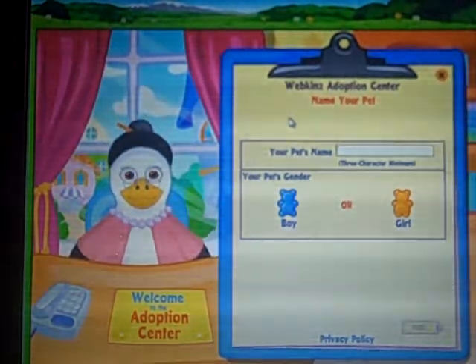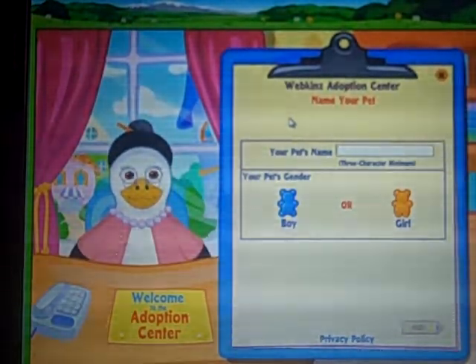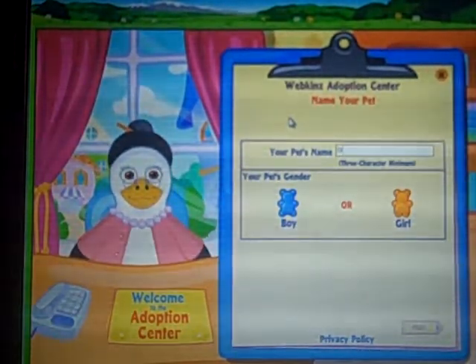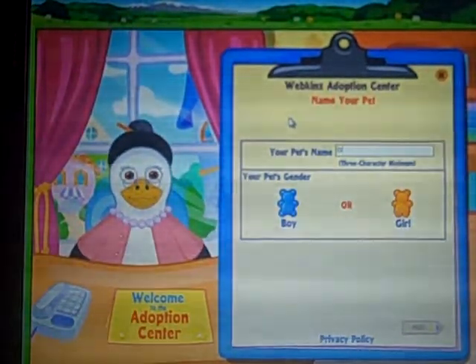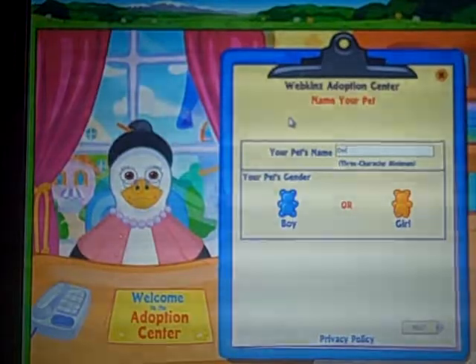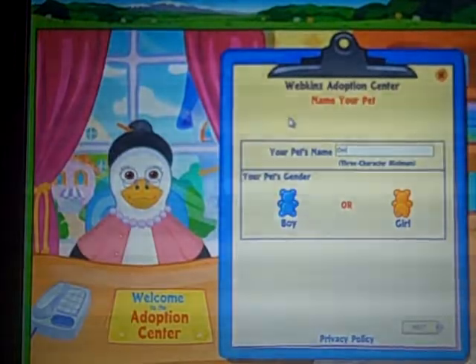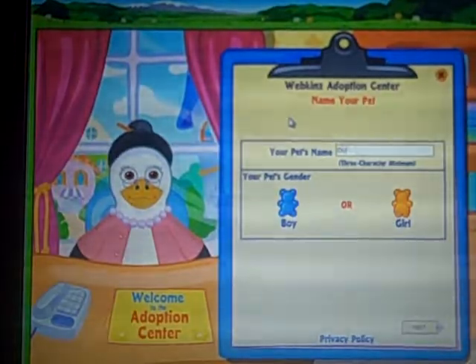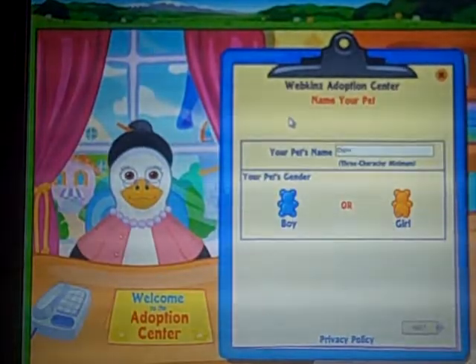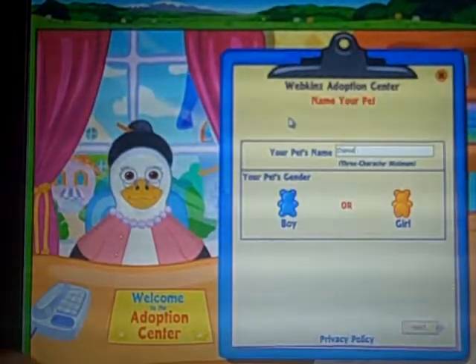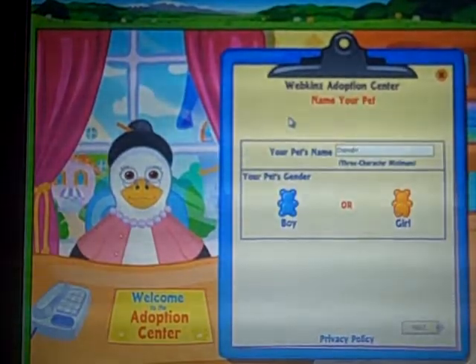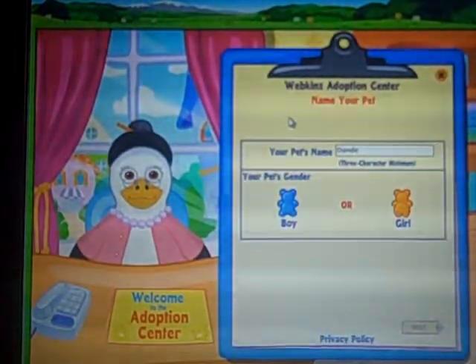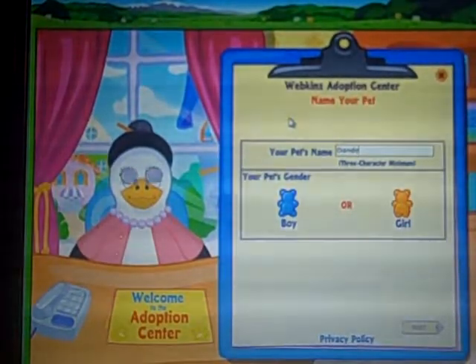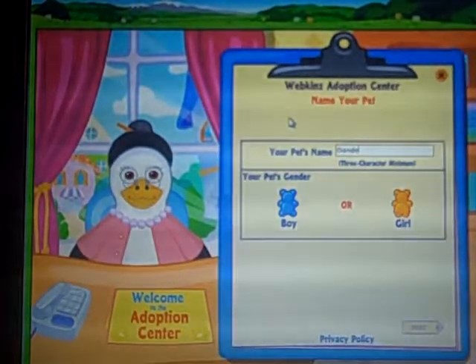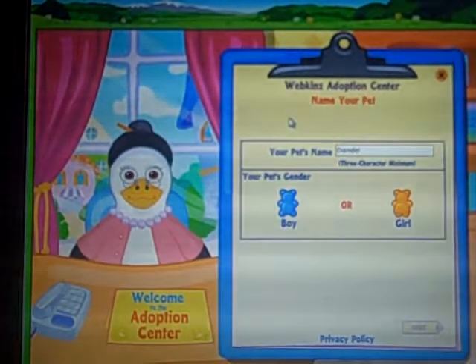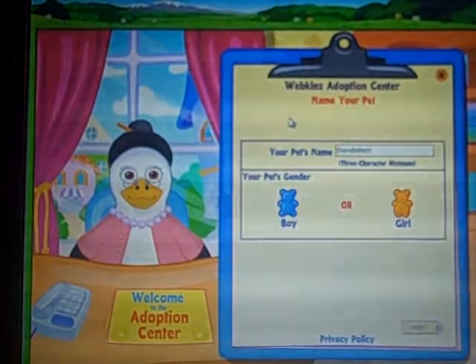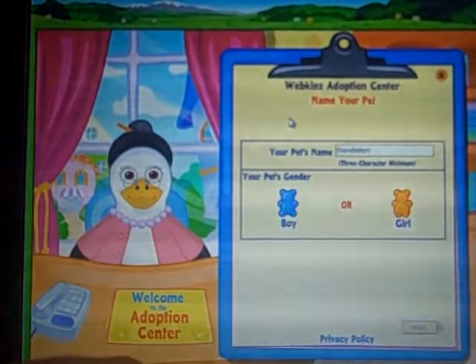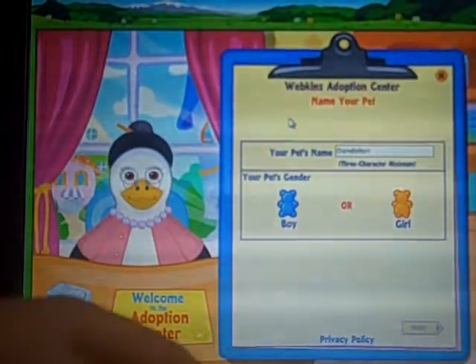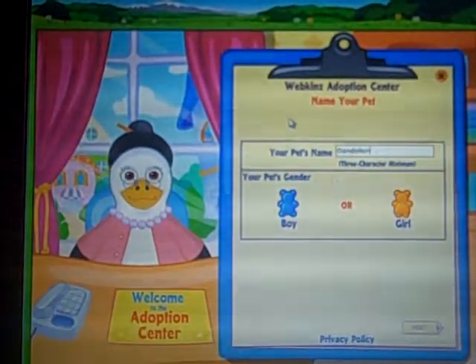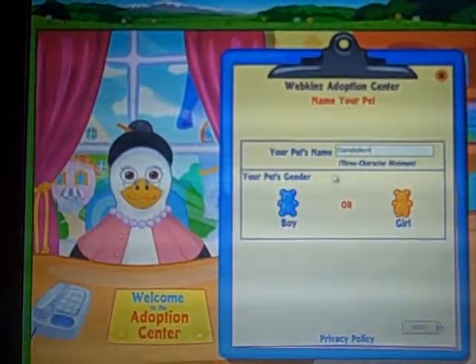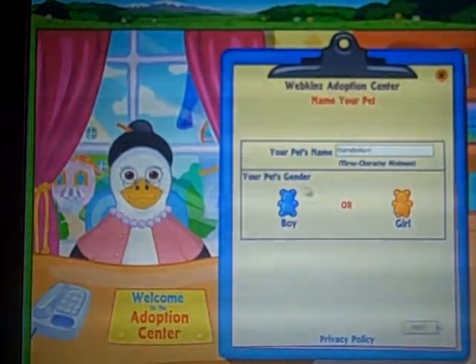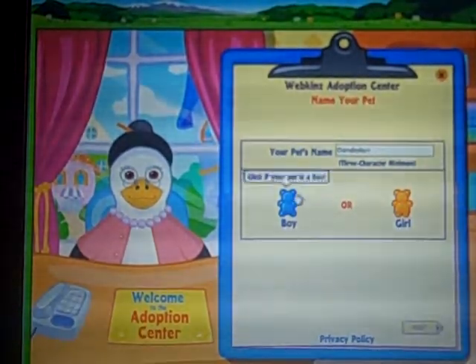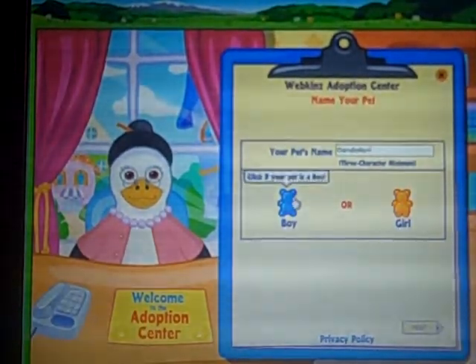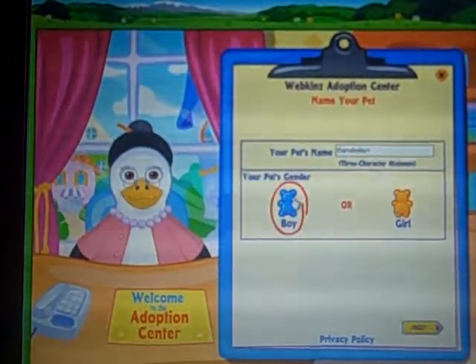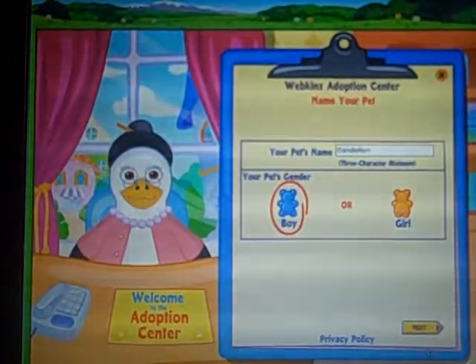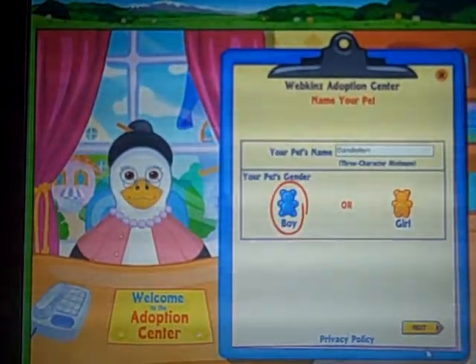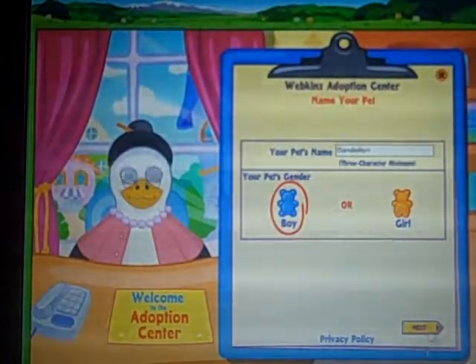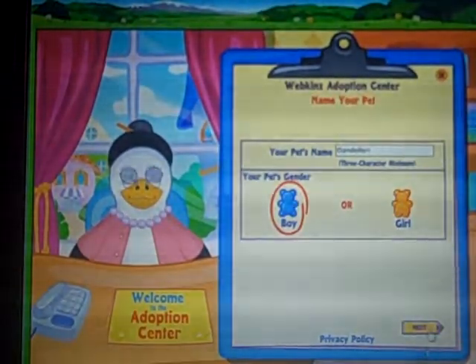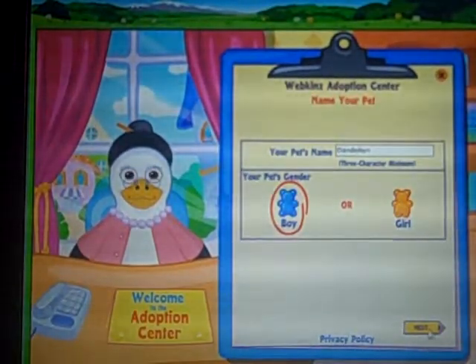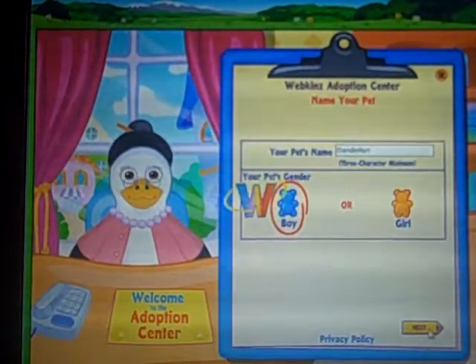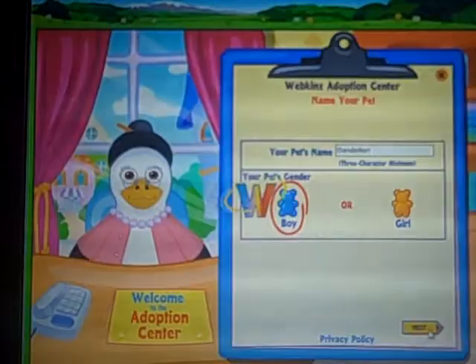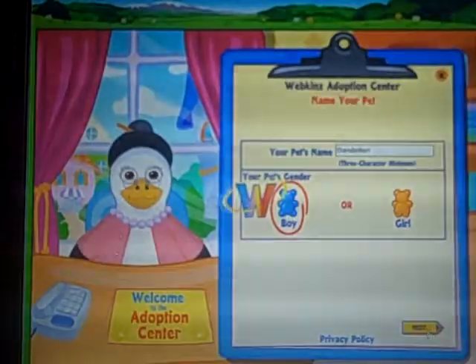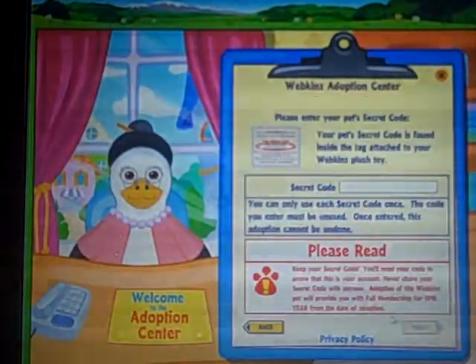I'll be adopting the Sunflower Lion first, and I'm naming him Dandelion. He's a boy — I think he looks more like a boy.